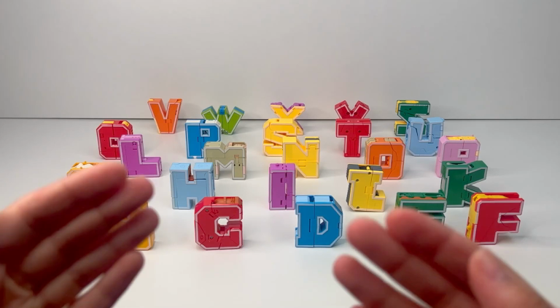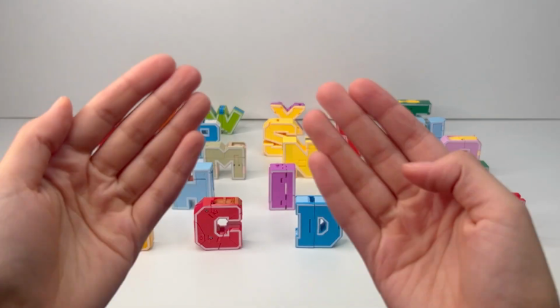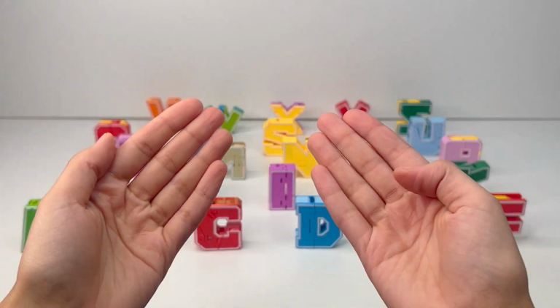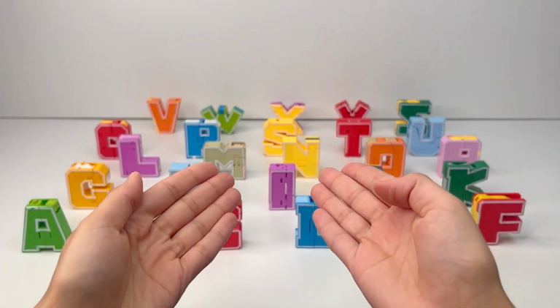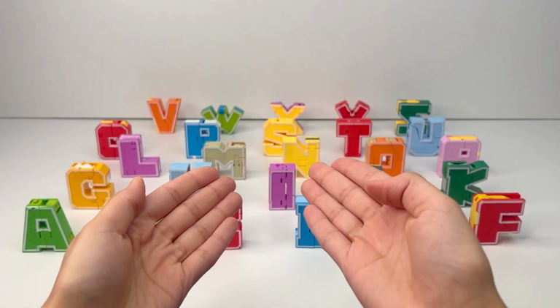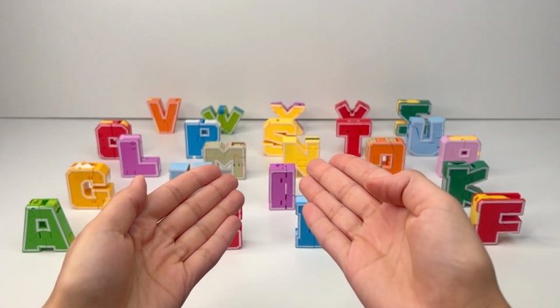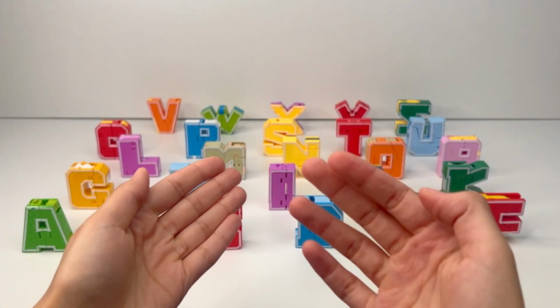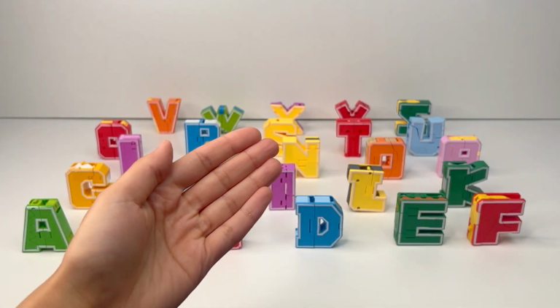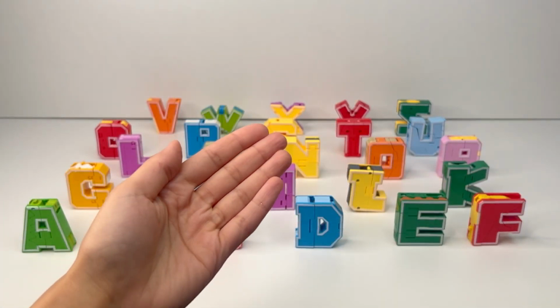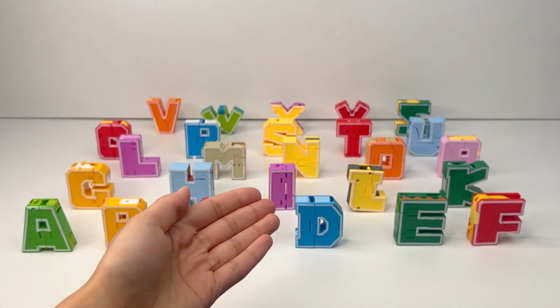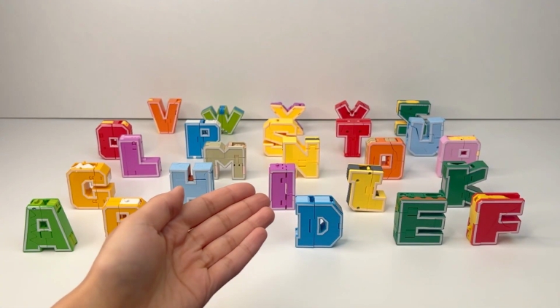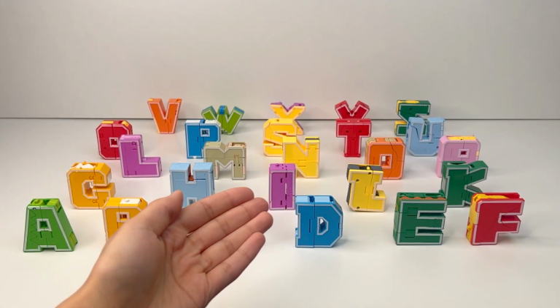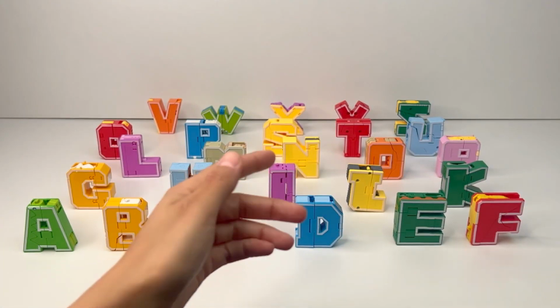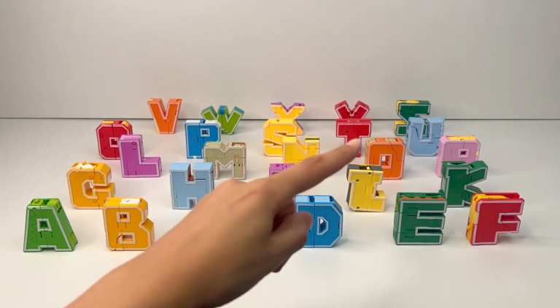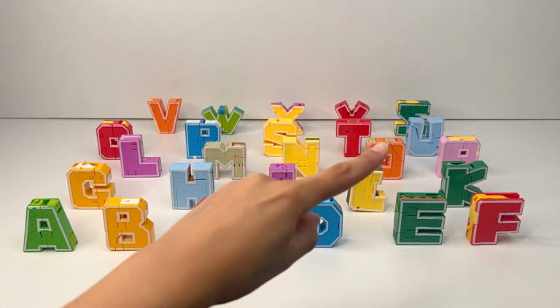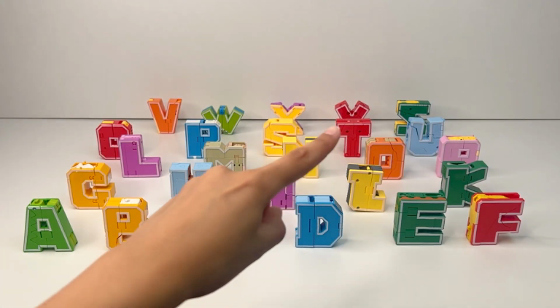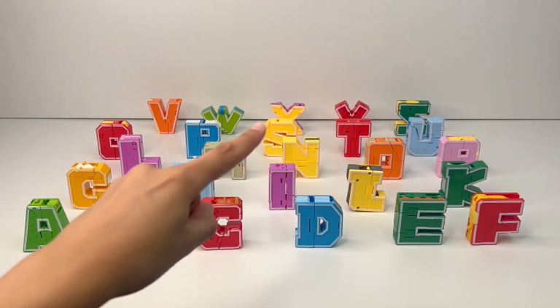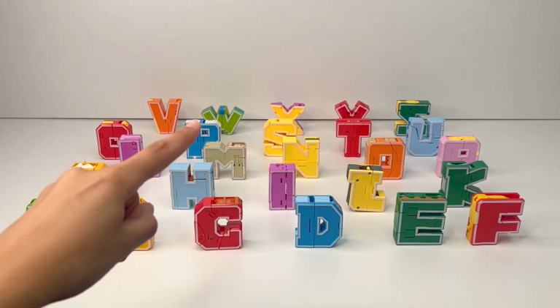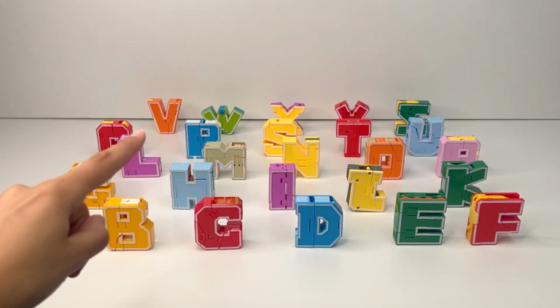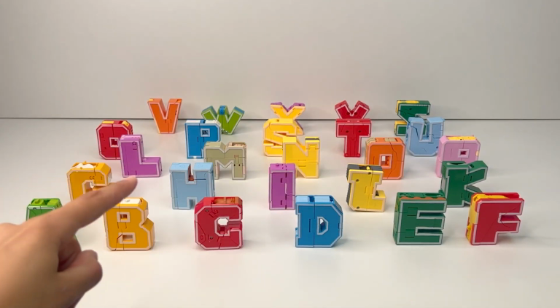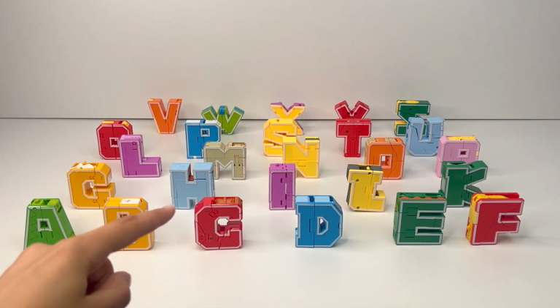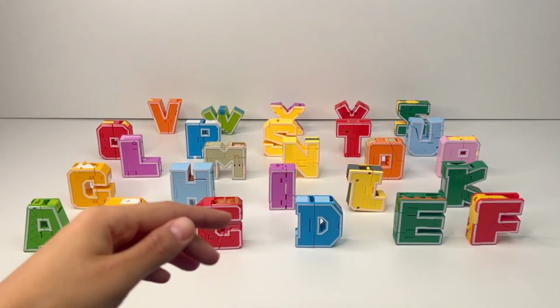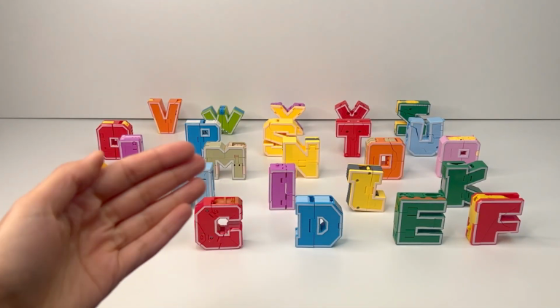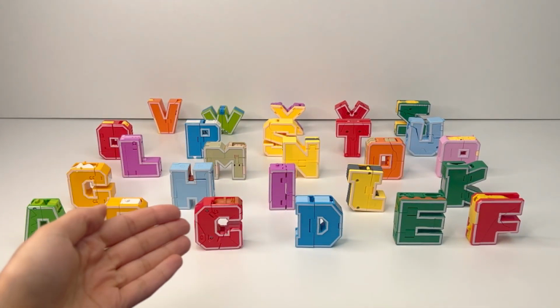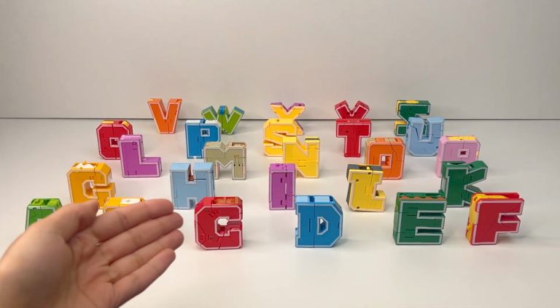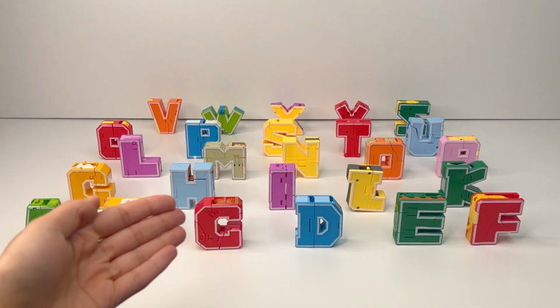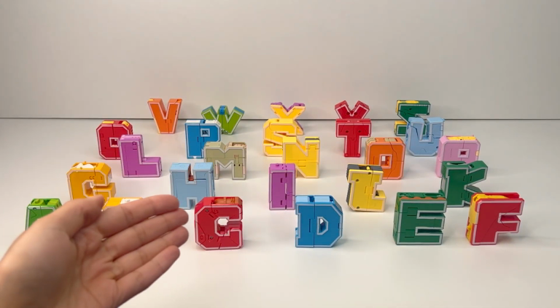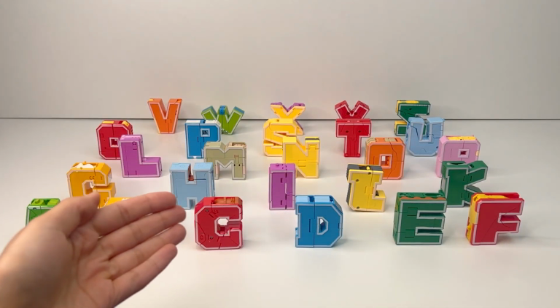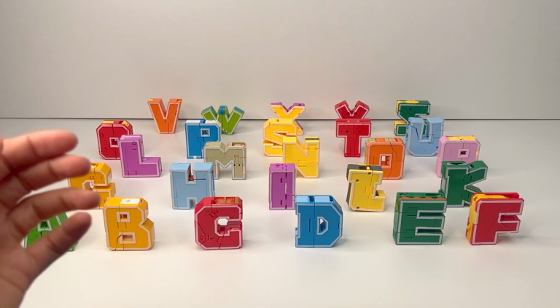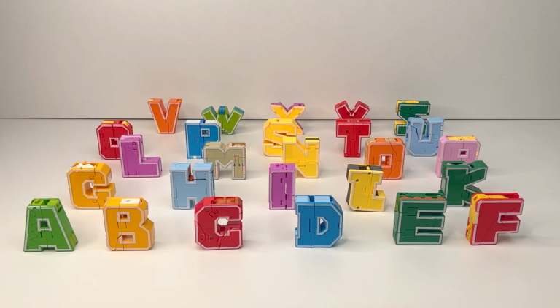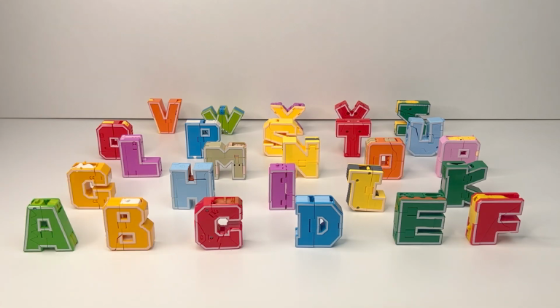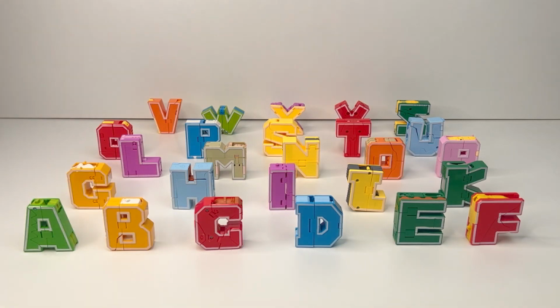Check it out! We have a whole alphabet of transforming letters. Let's see what they transform into.